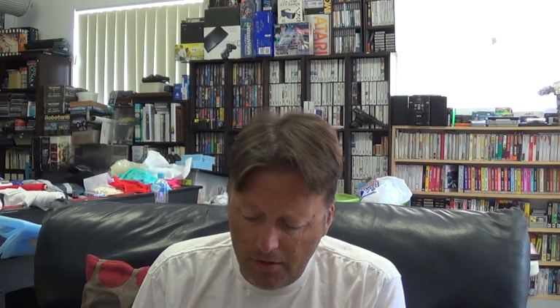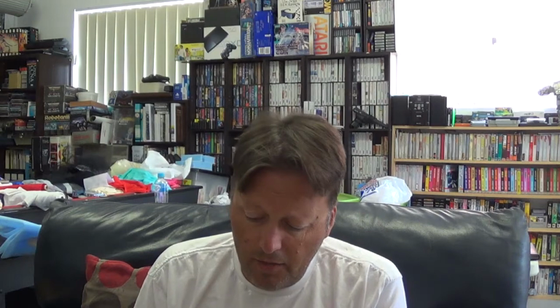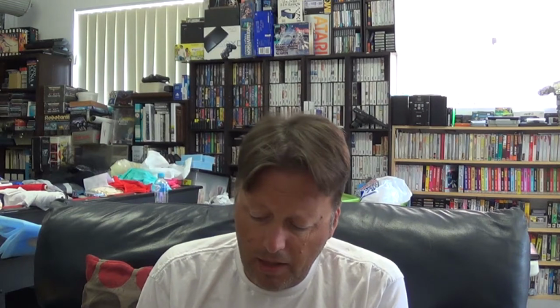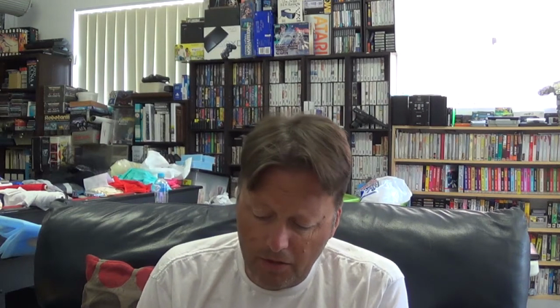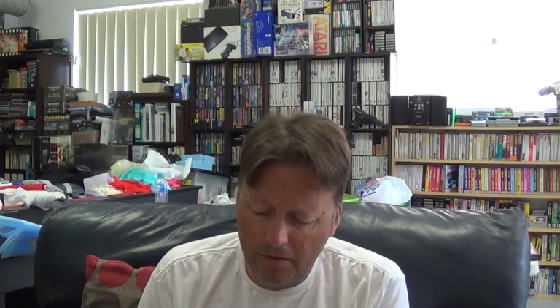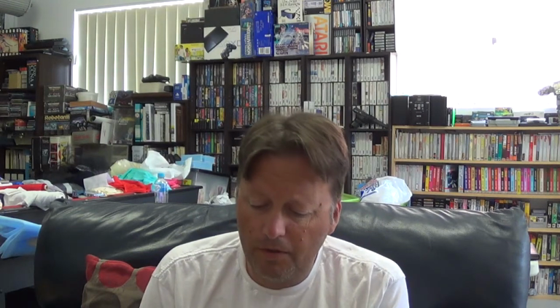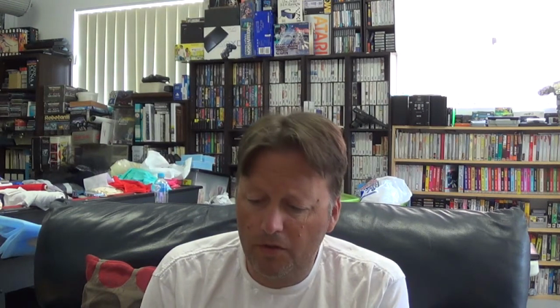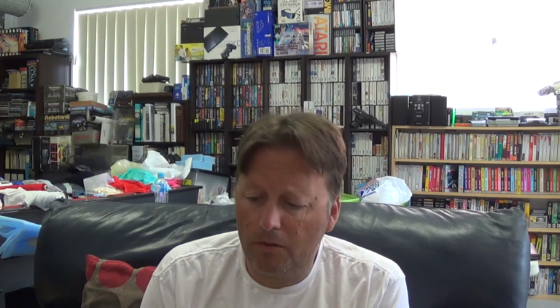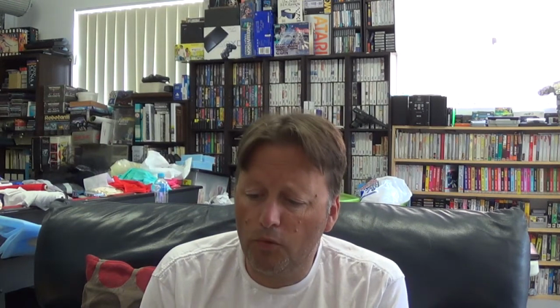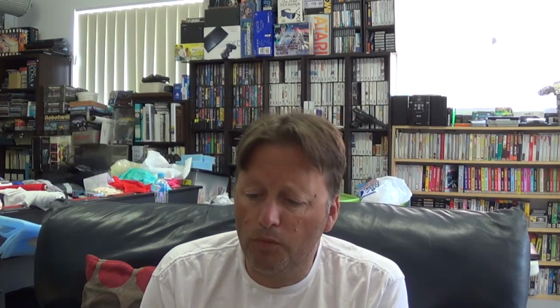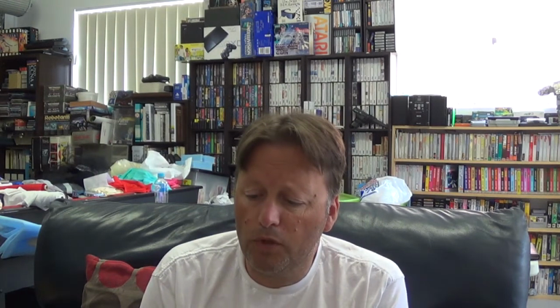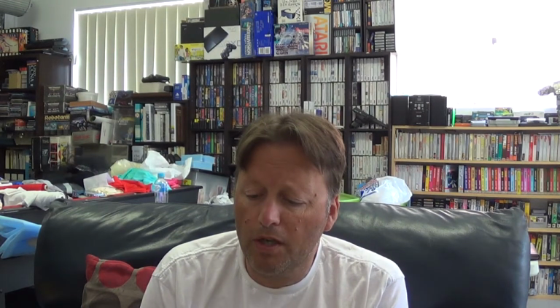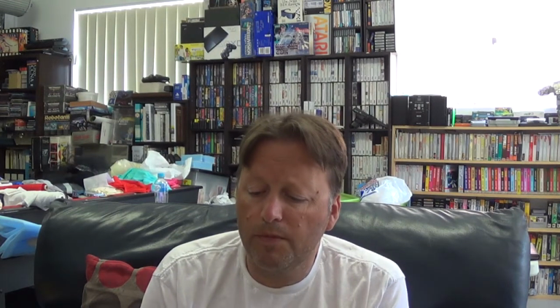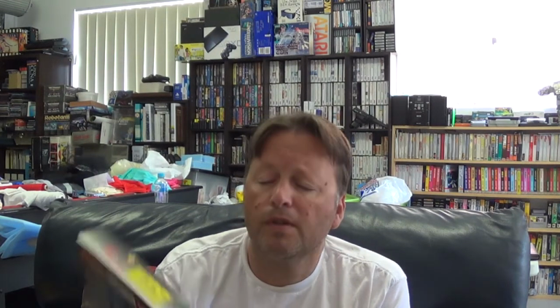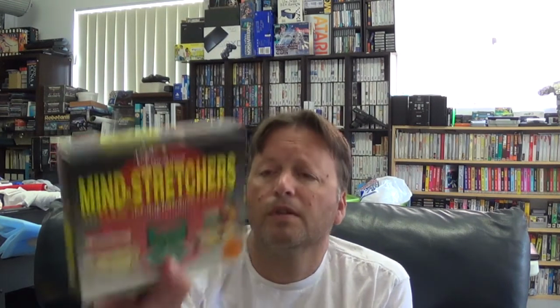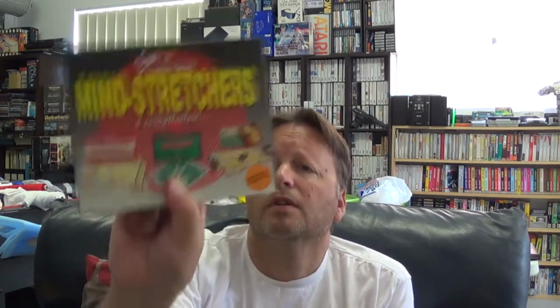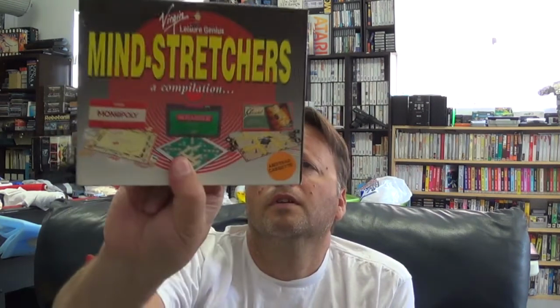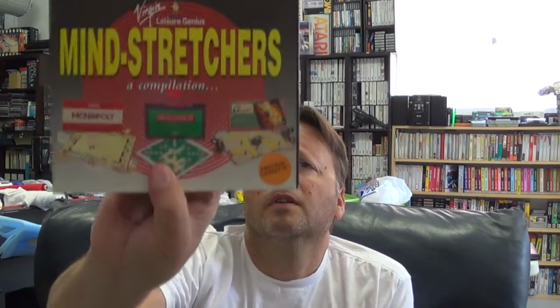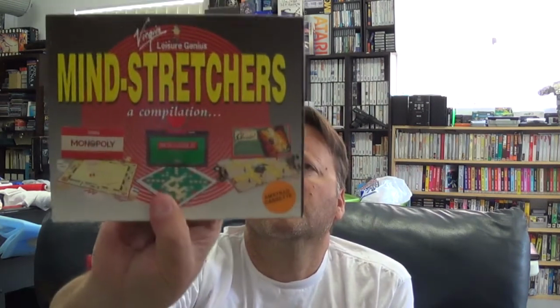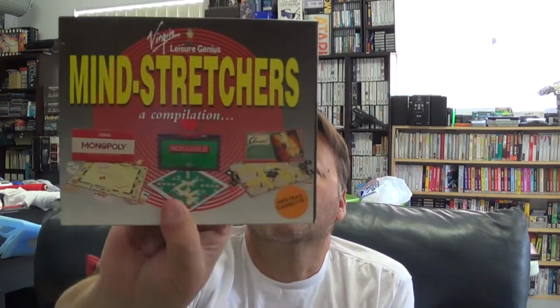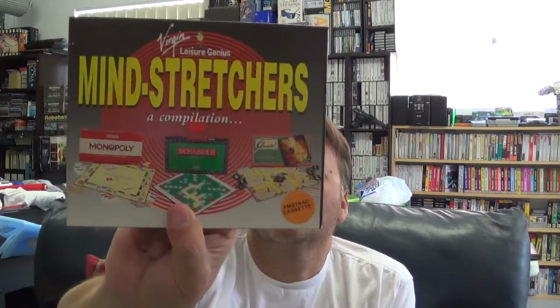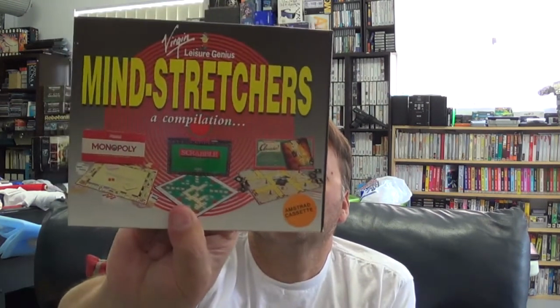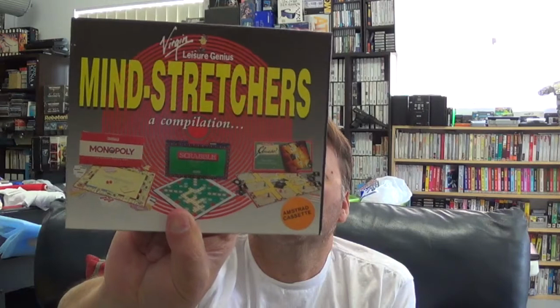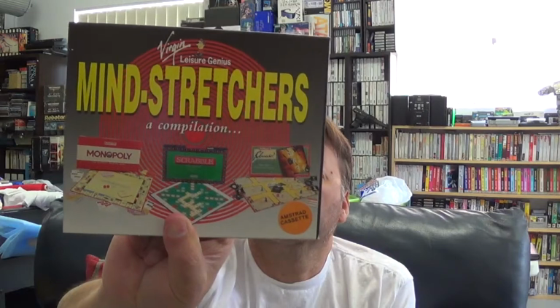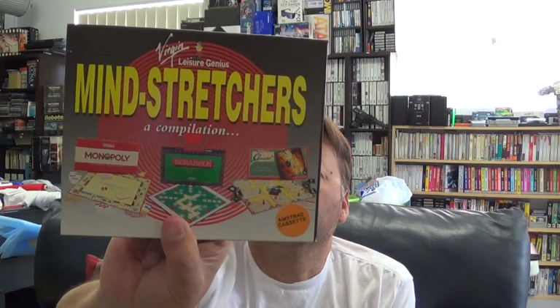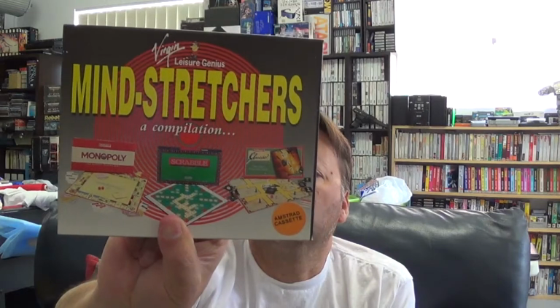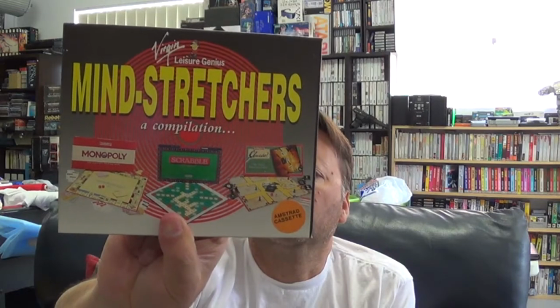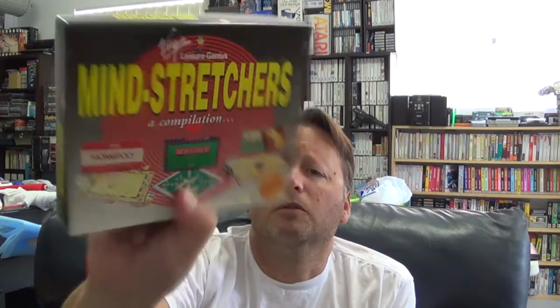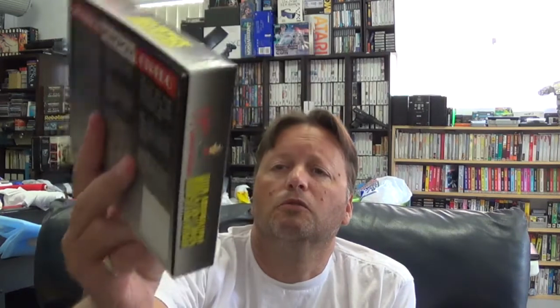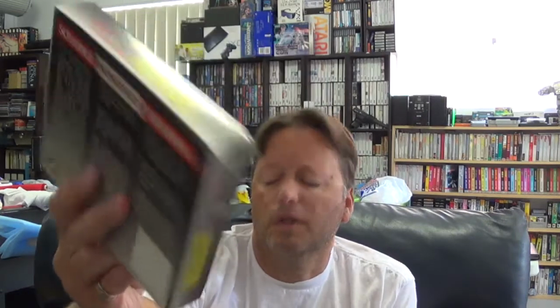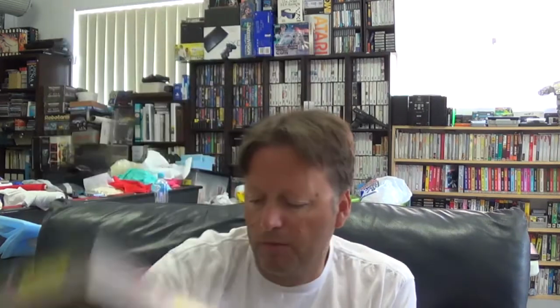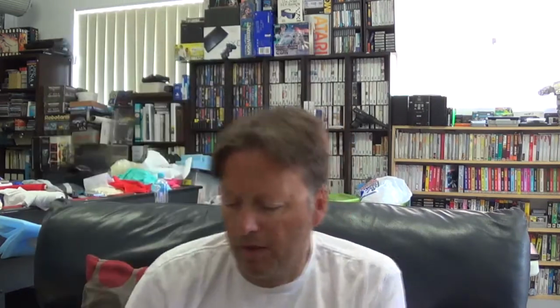Another collection which is more your board games — we've got Scrabble, Monopoly and Cluedo, all for the Amstrad.